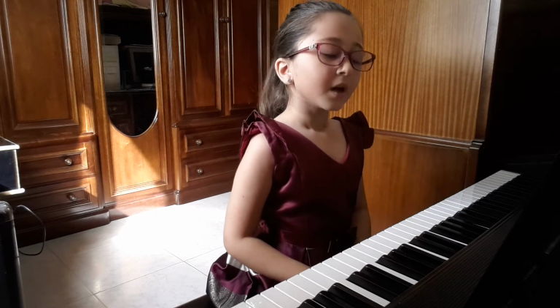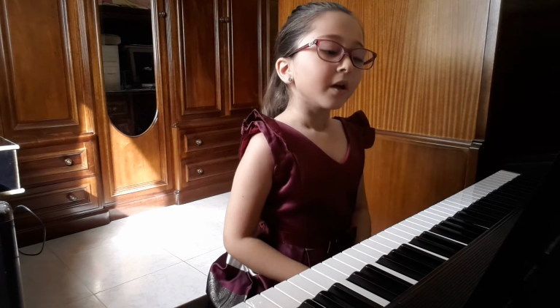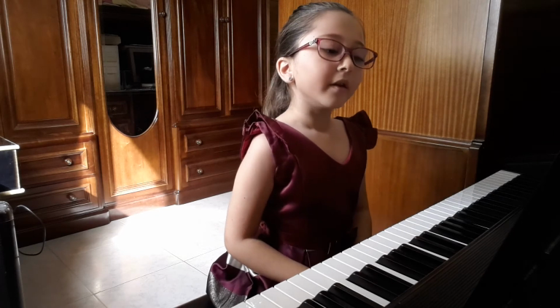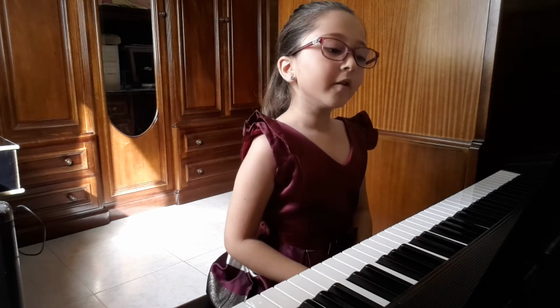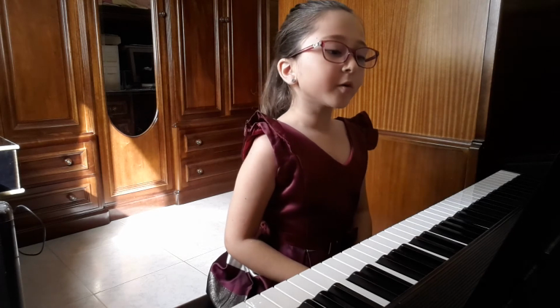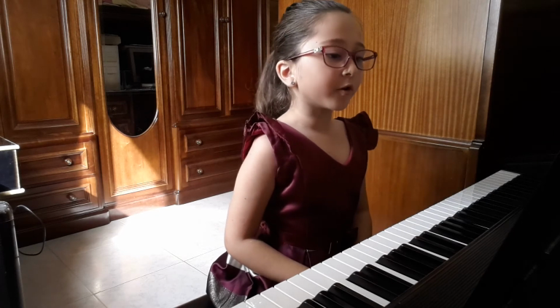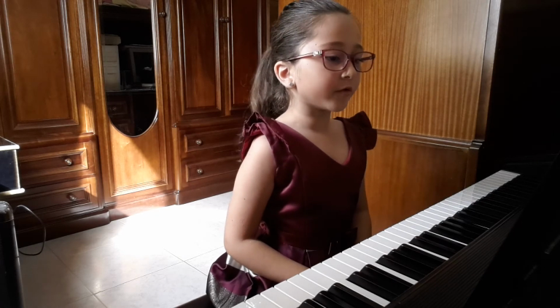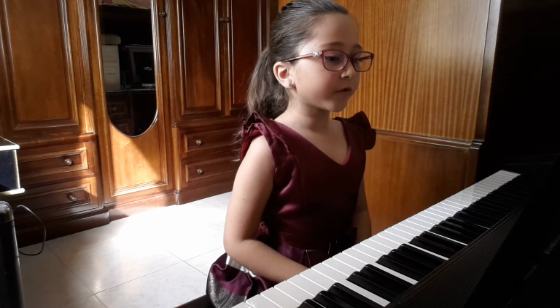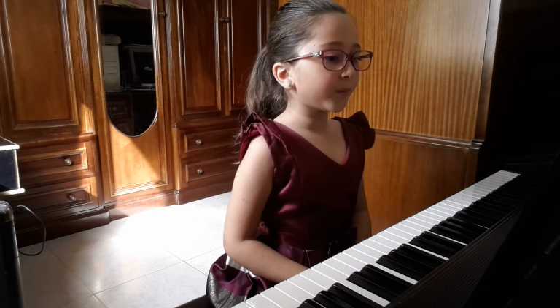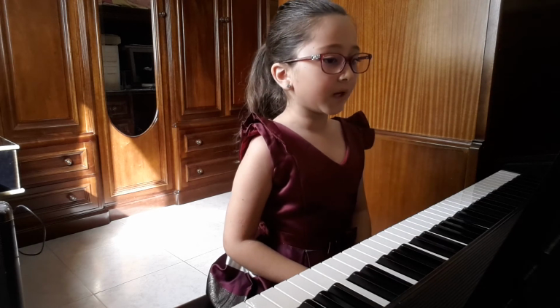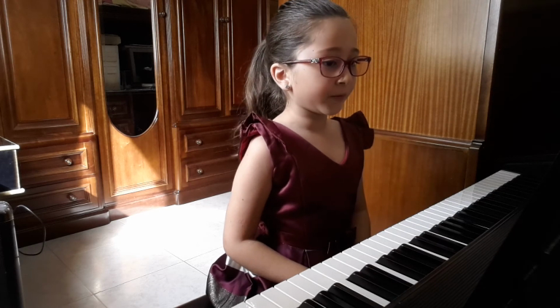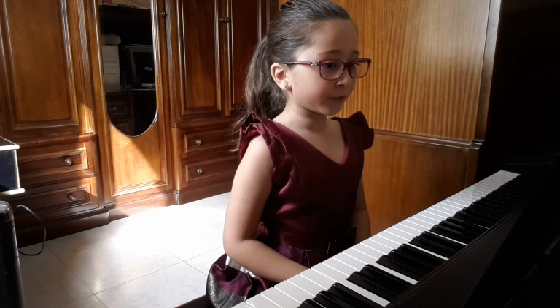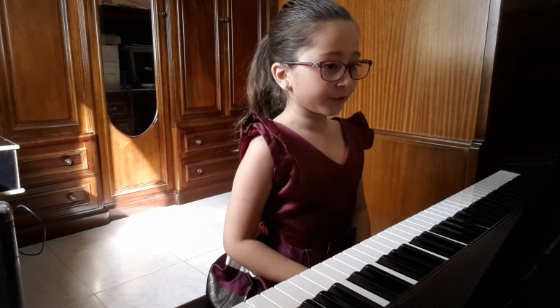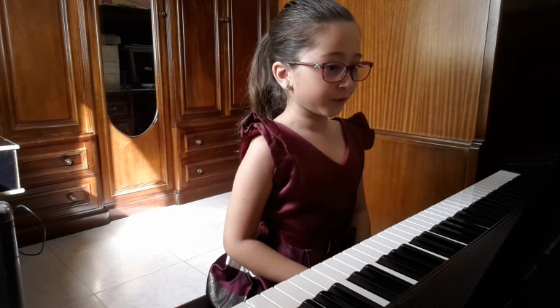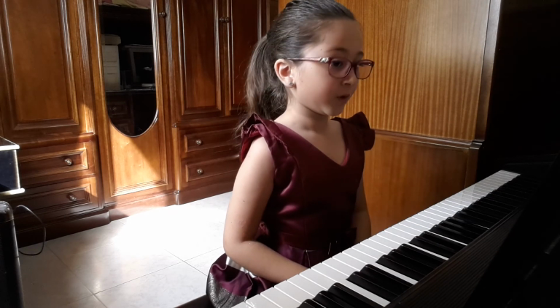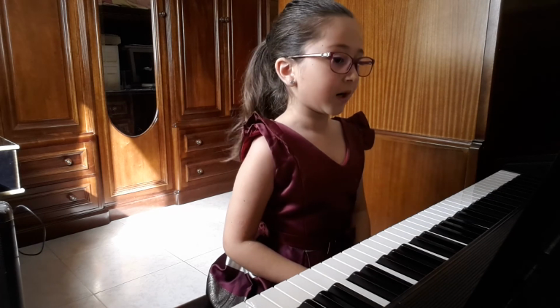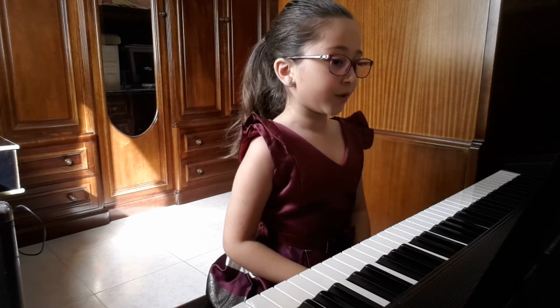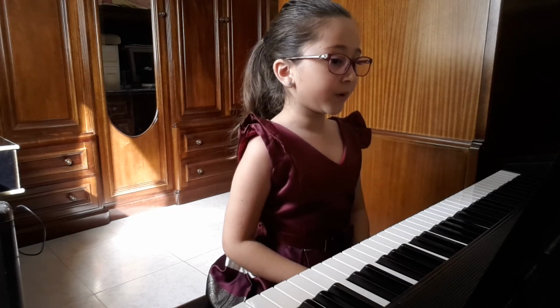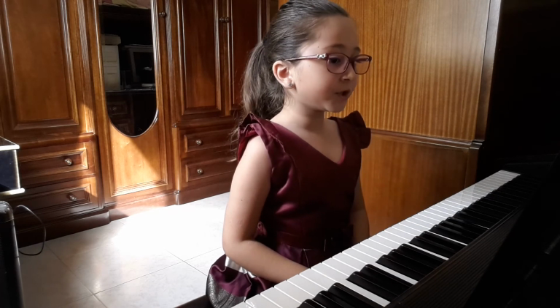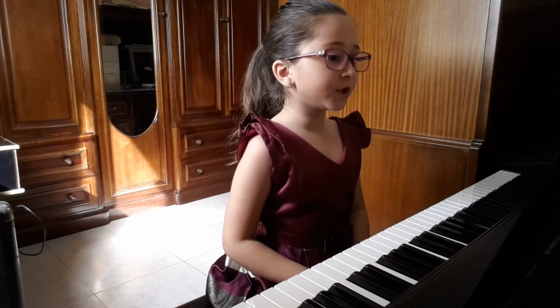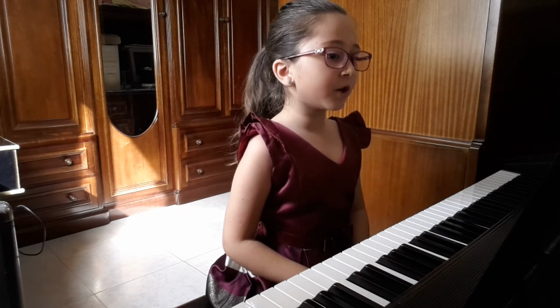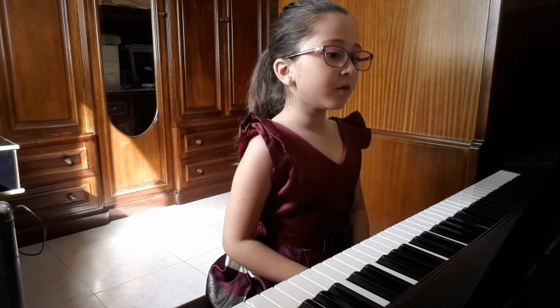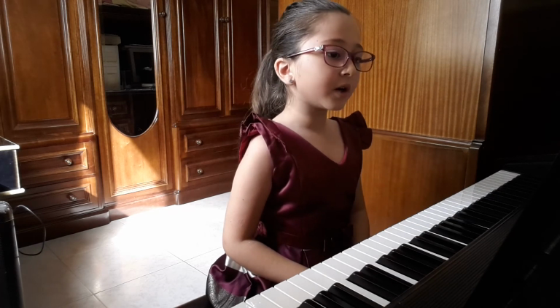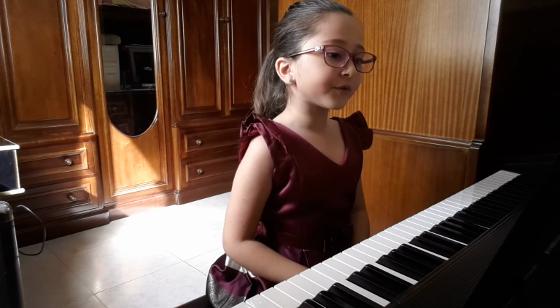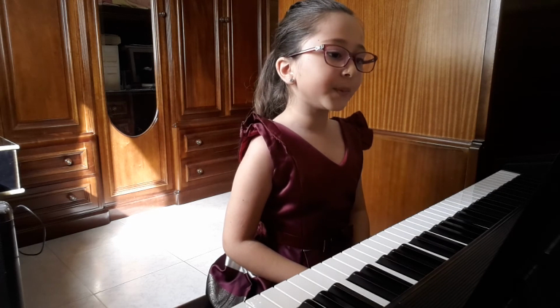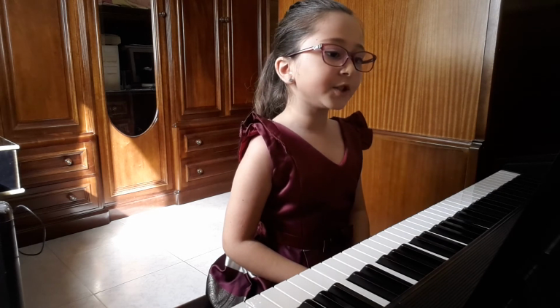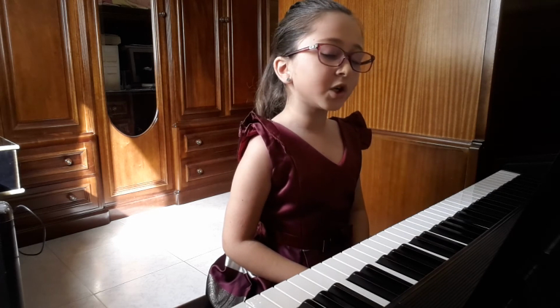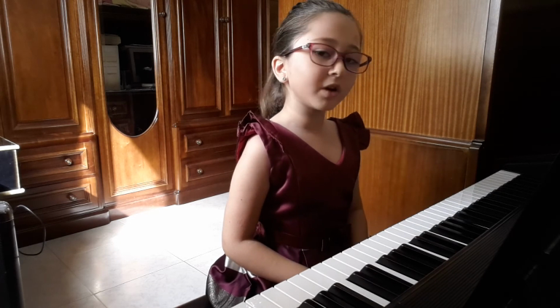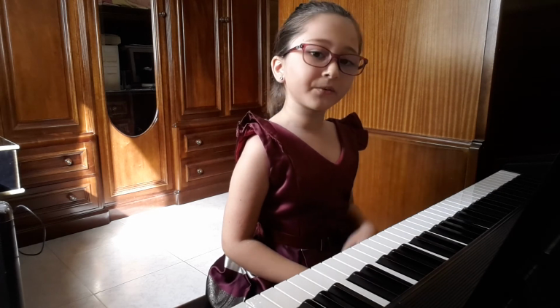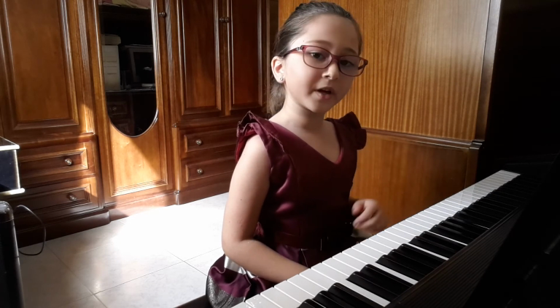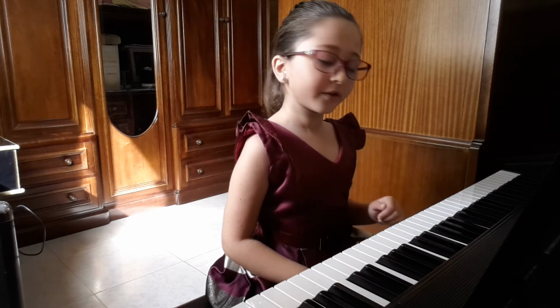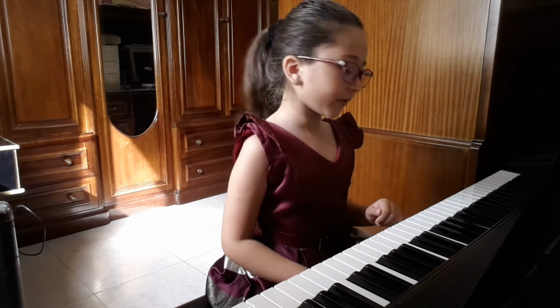Now I'm going to play for you arpeggio F major left hand.